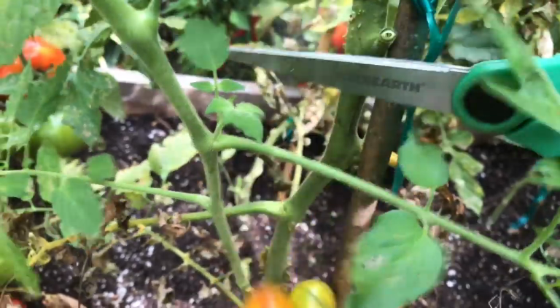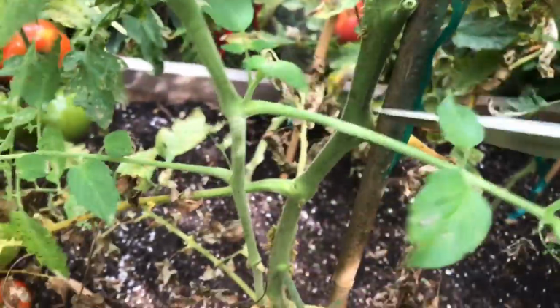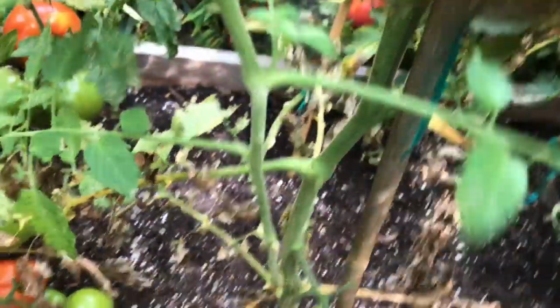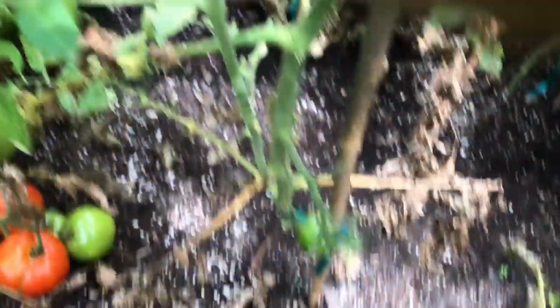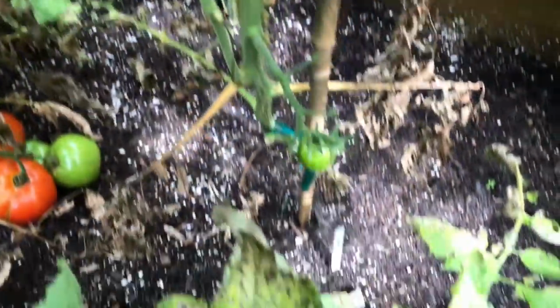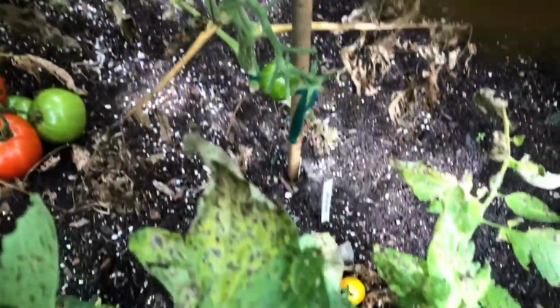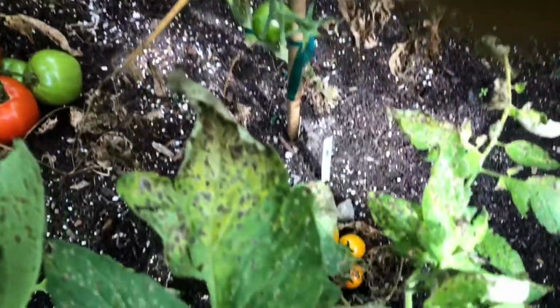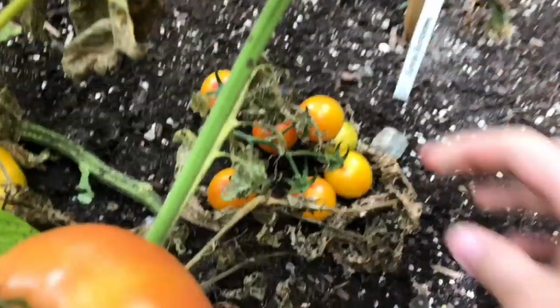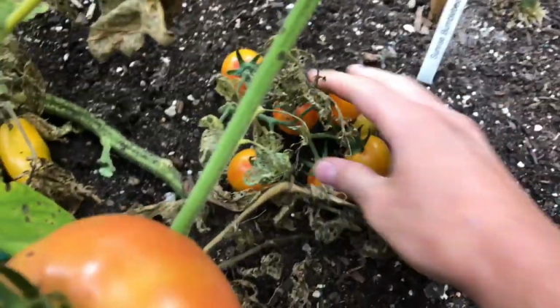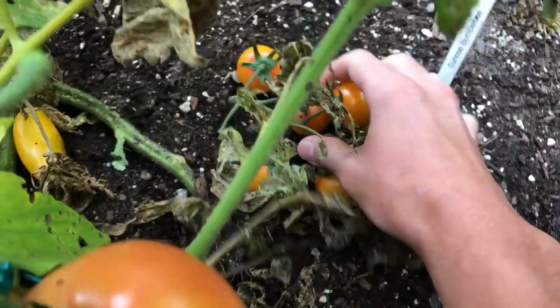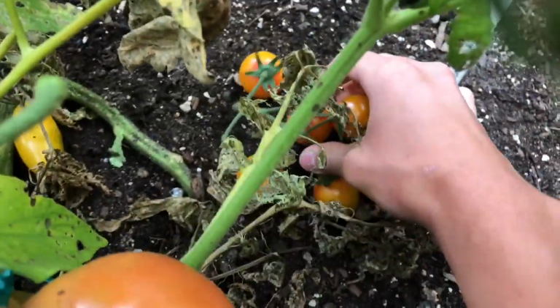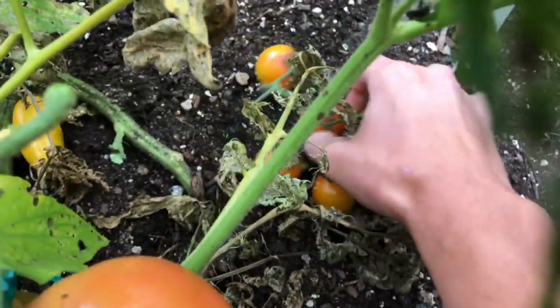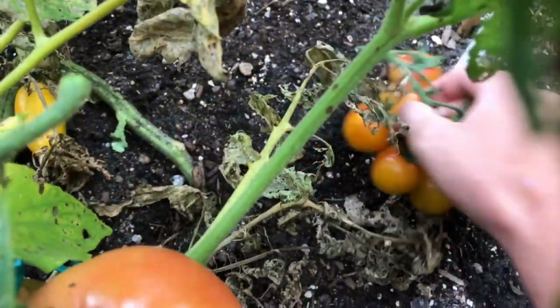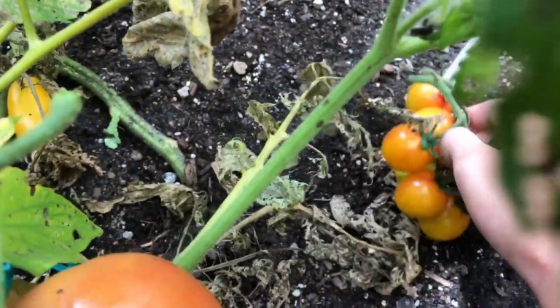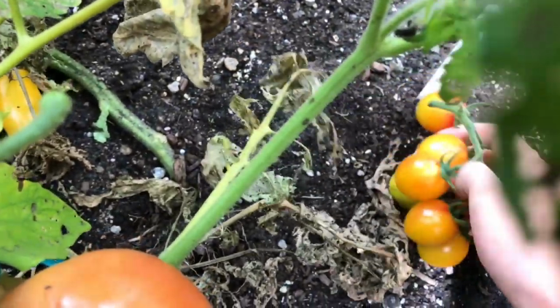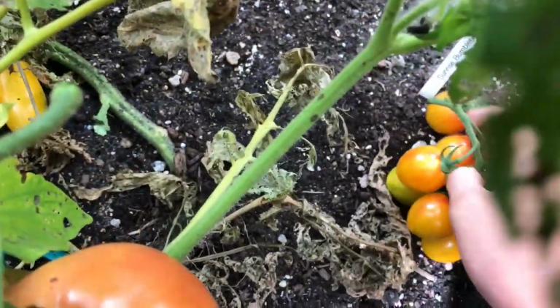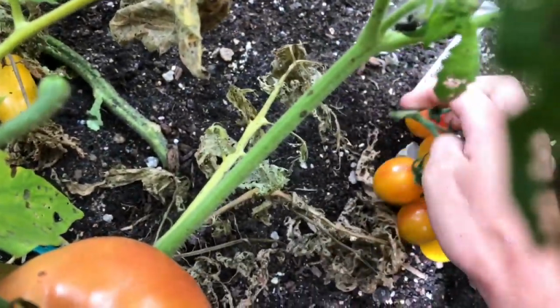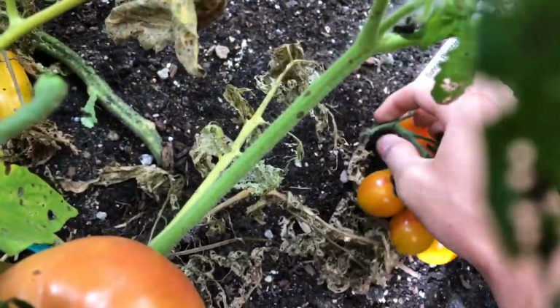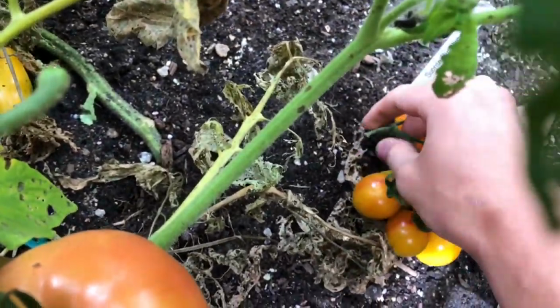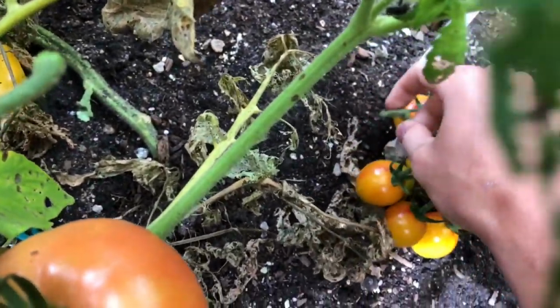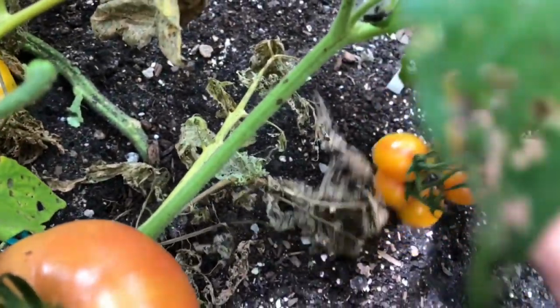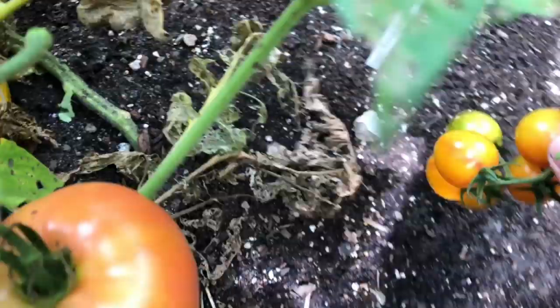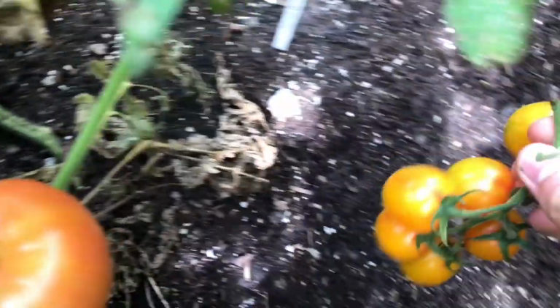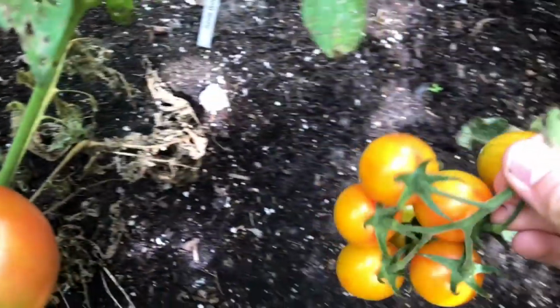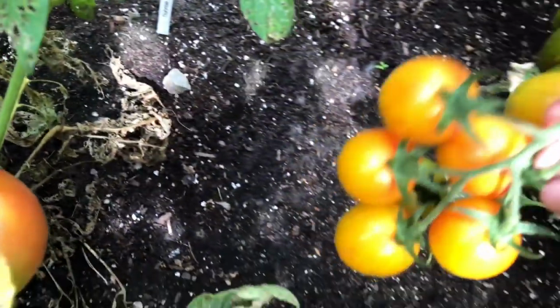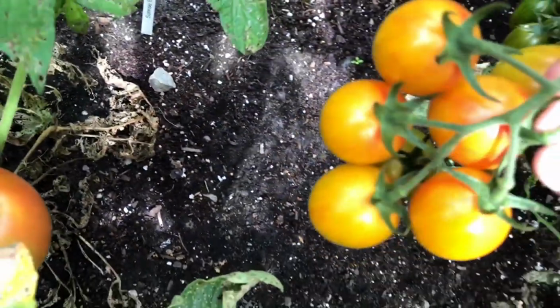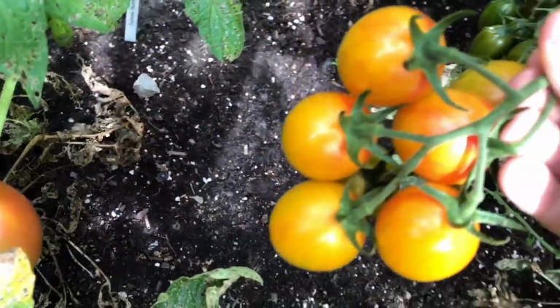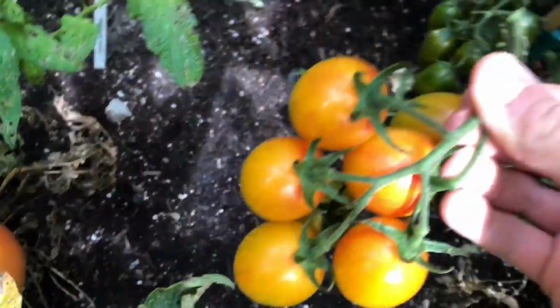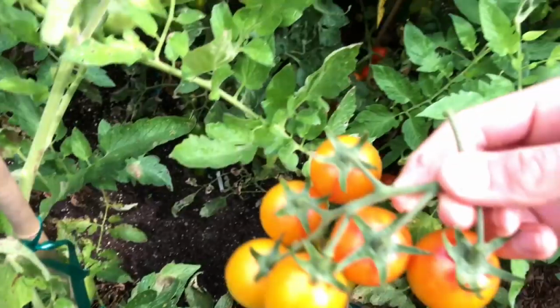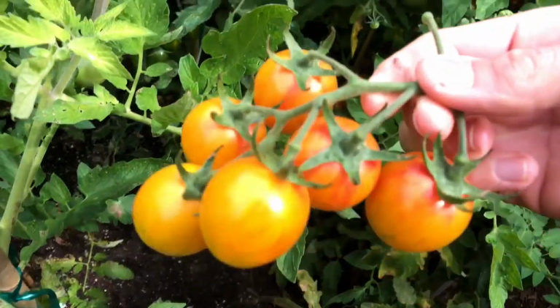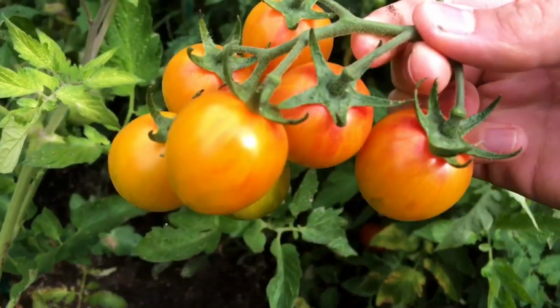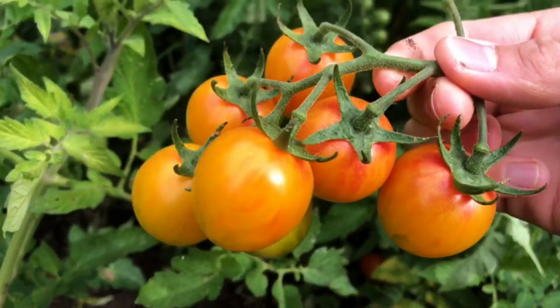This tomato is called Sunrise Bumblebee, but I don't really know why. It doesn't look like a bumblebee to me.